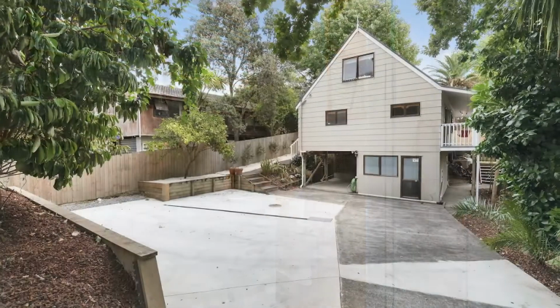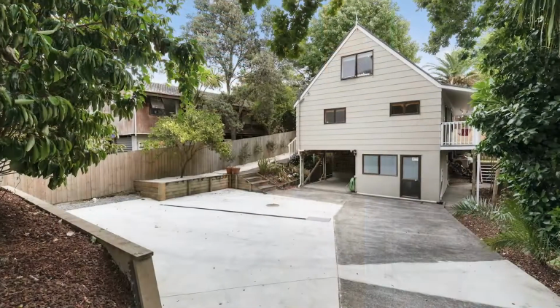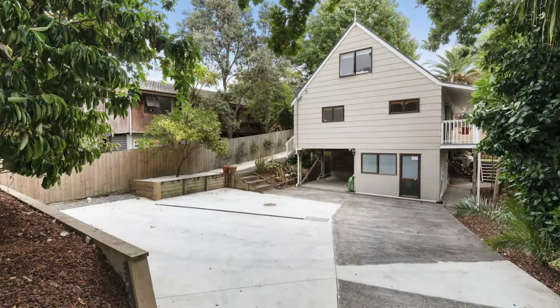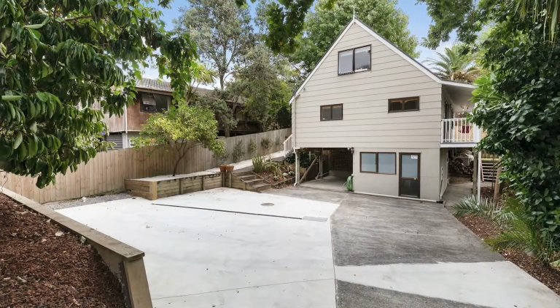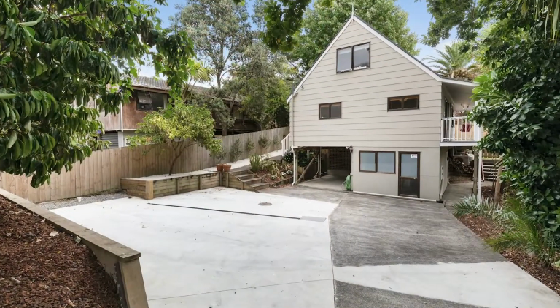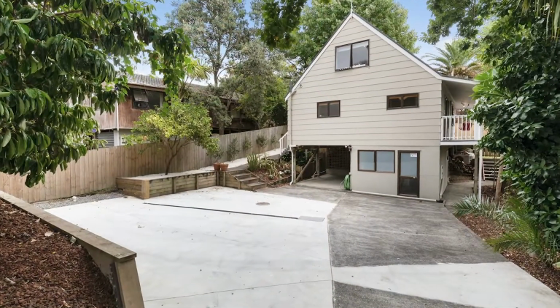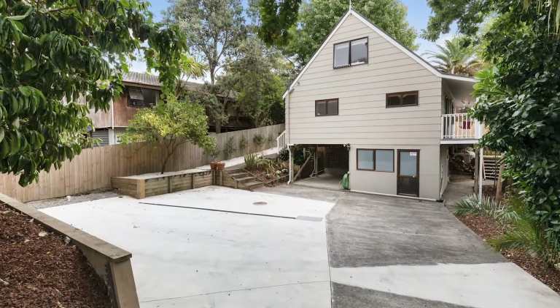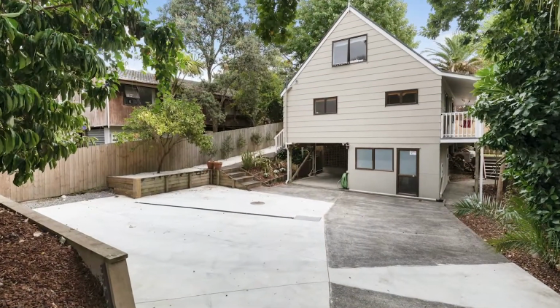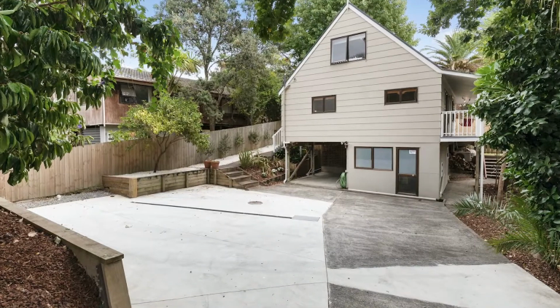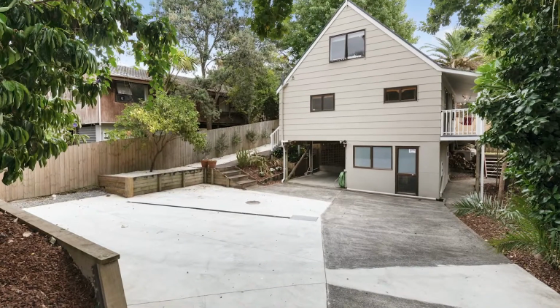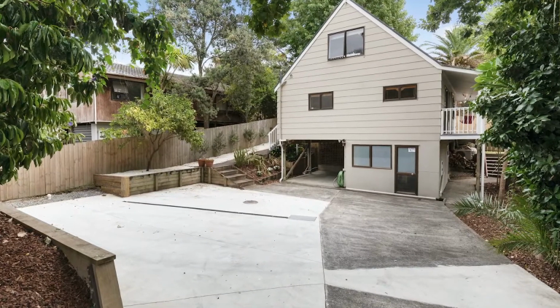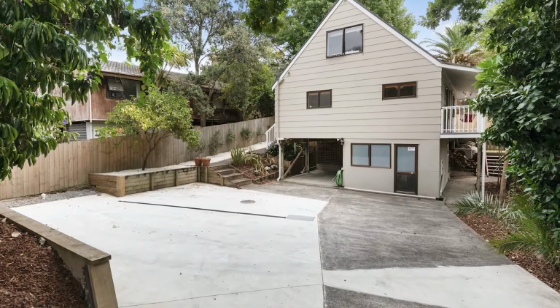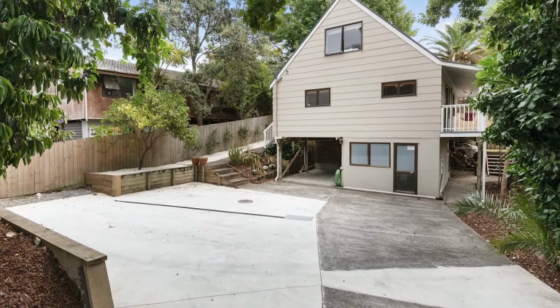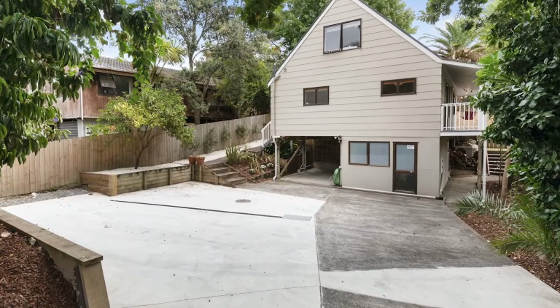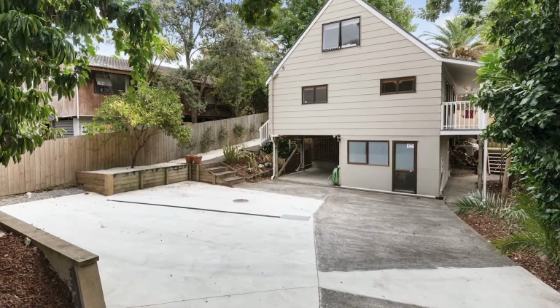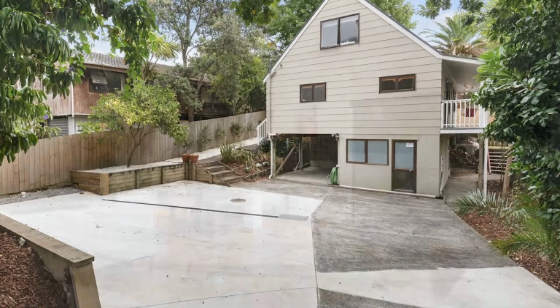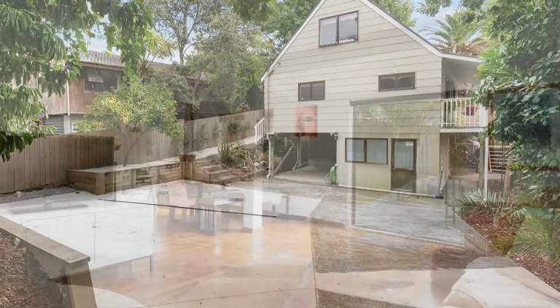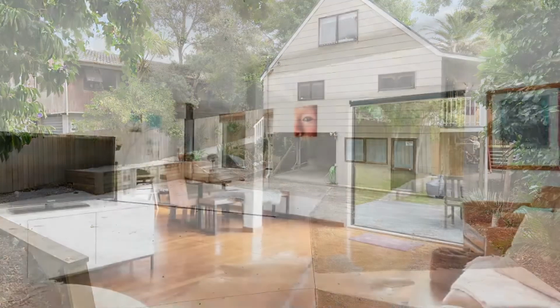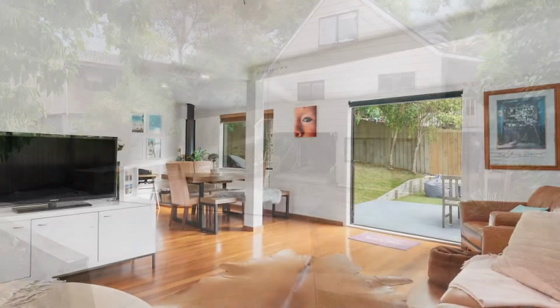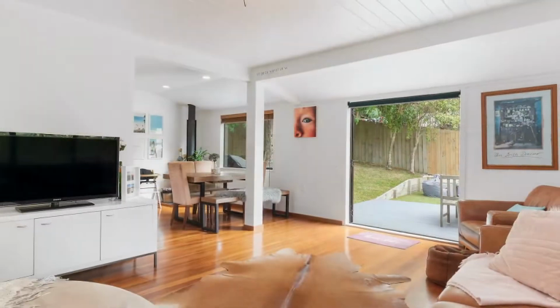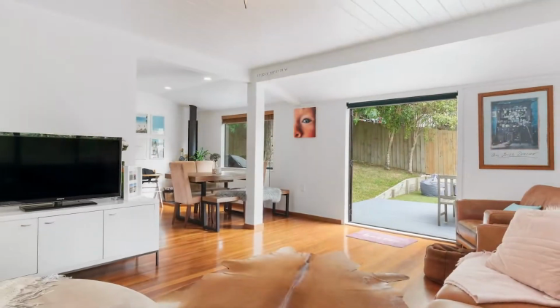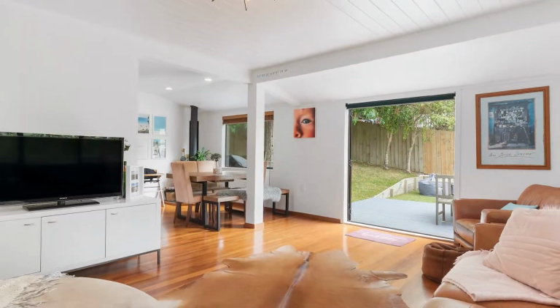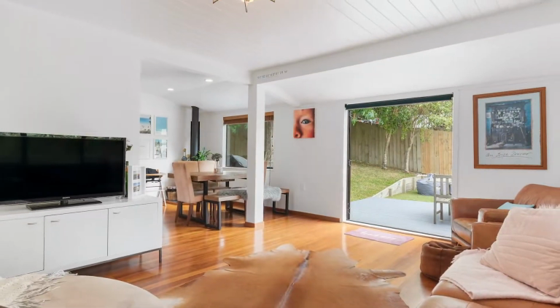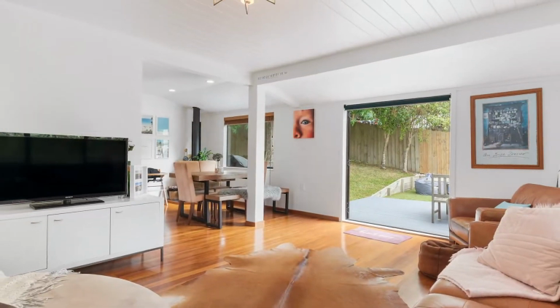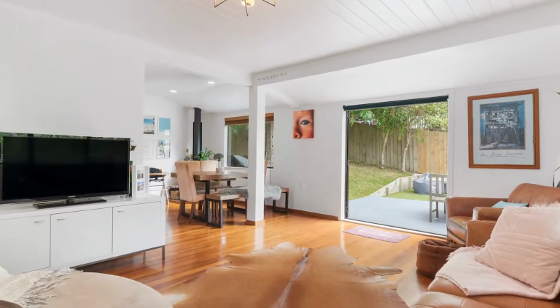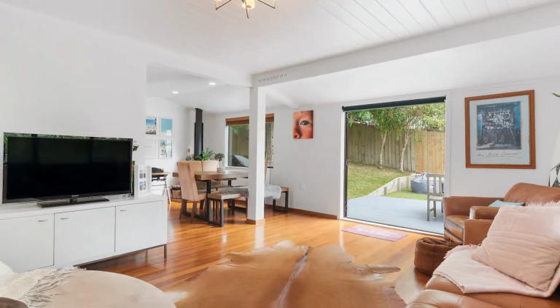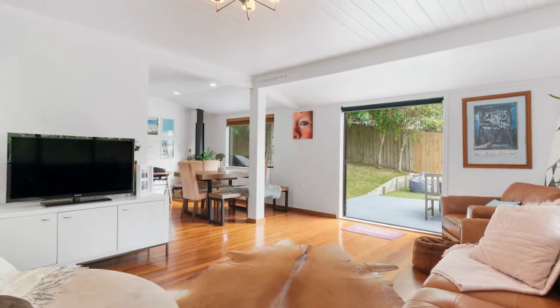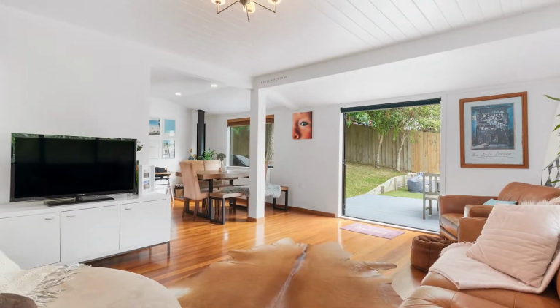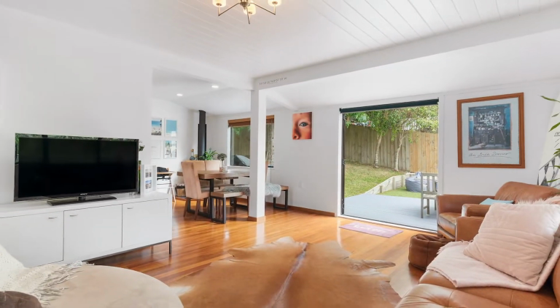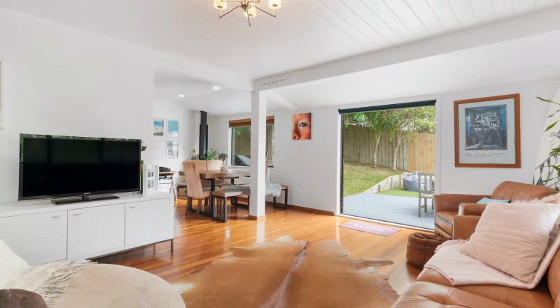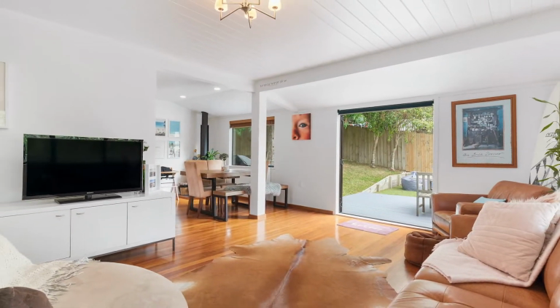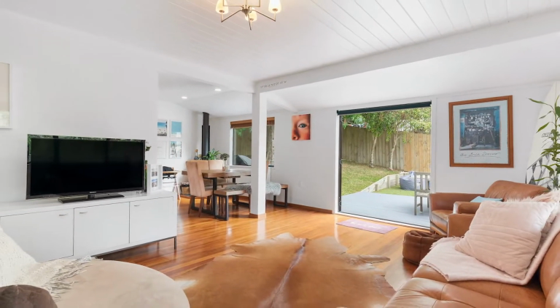There's plenty of parking, plus a single carport lock-up workshop and tons of dry under-house storage.